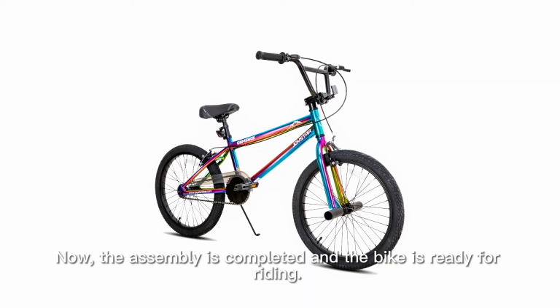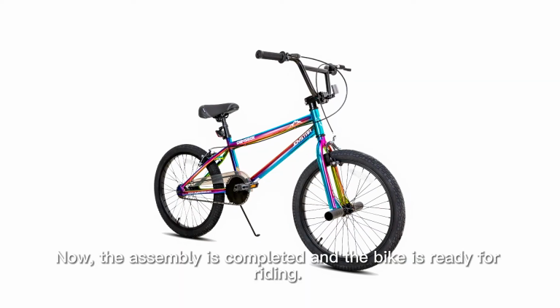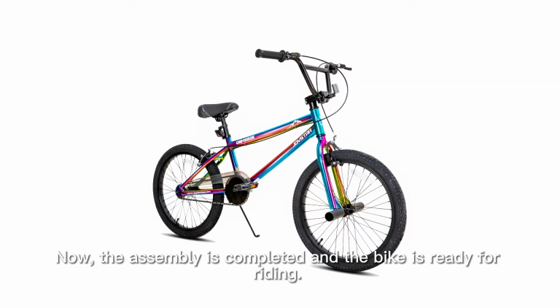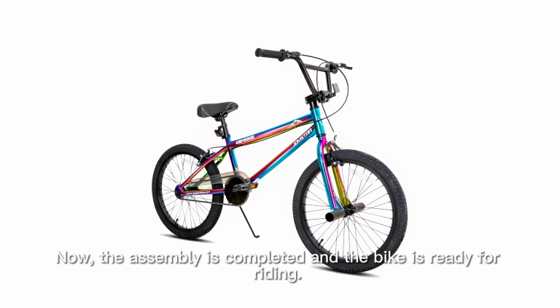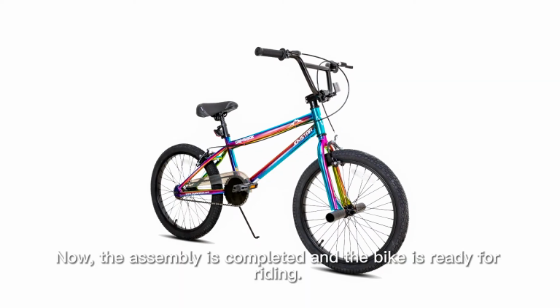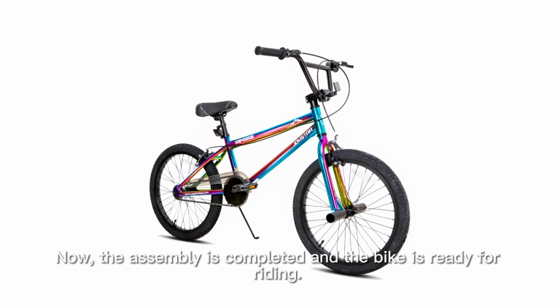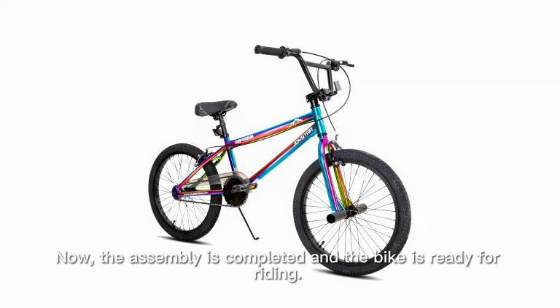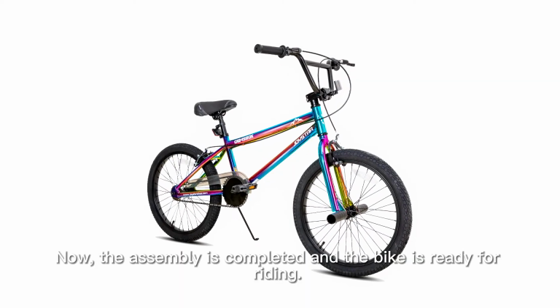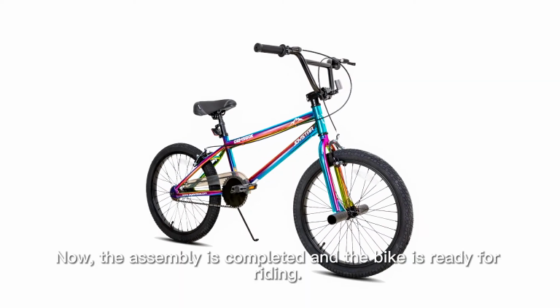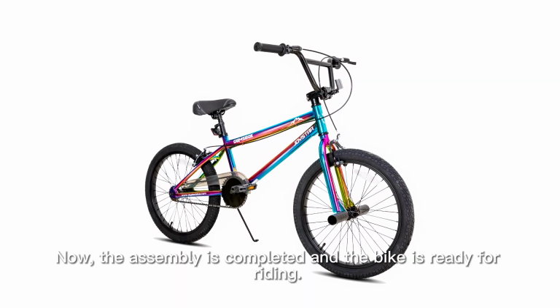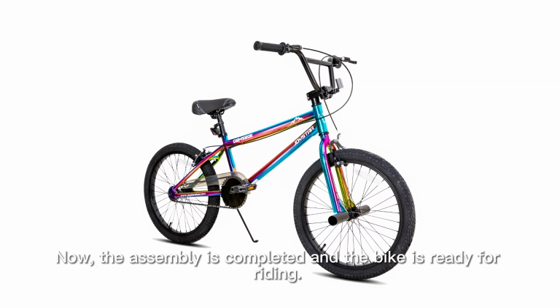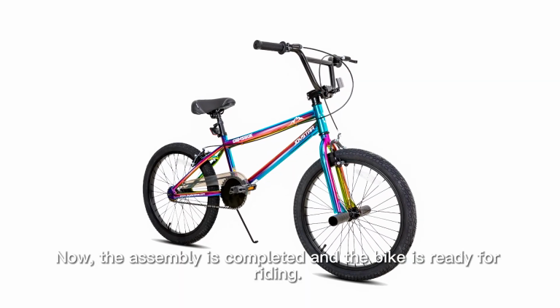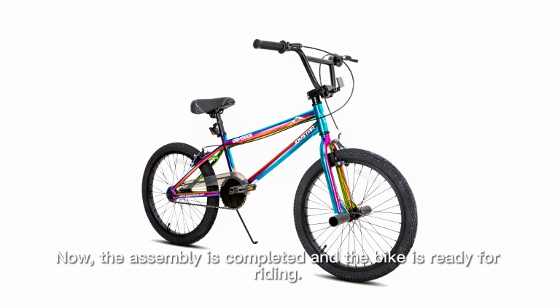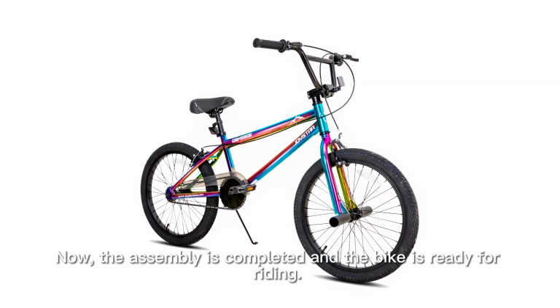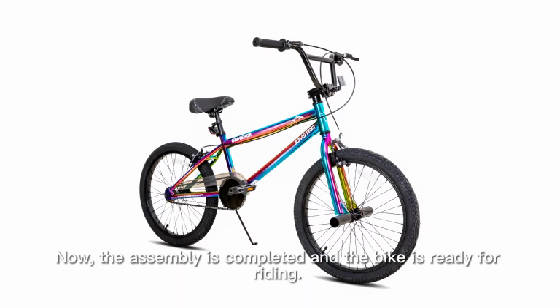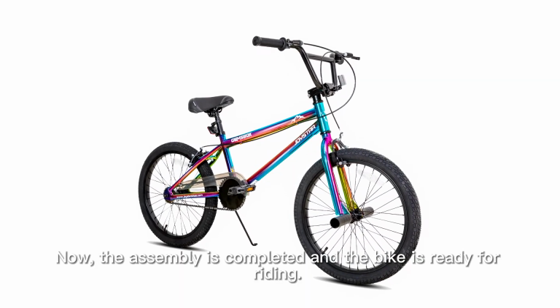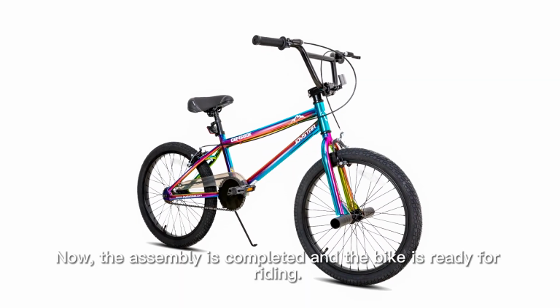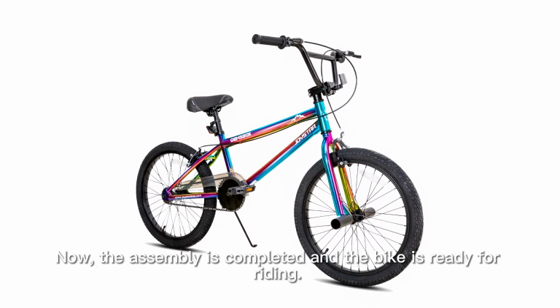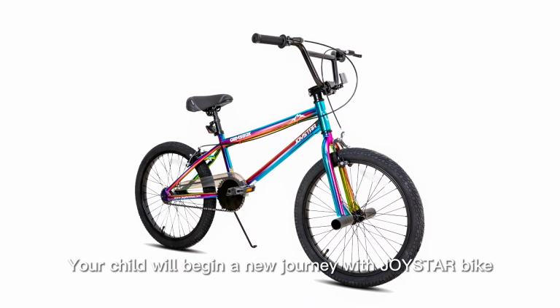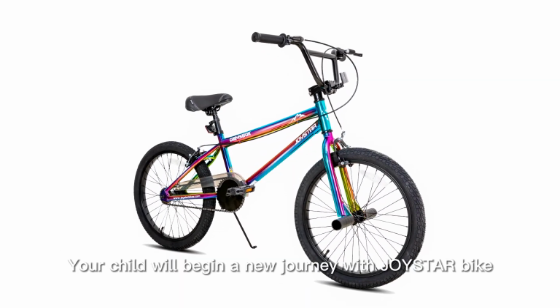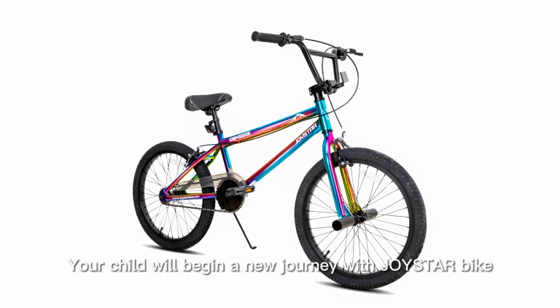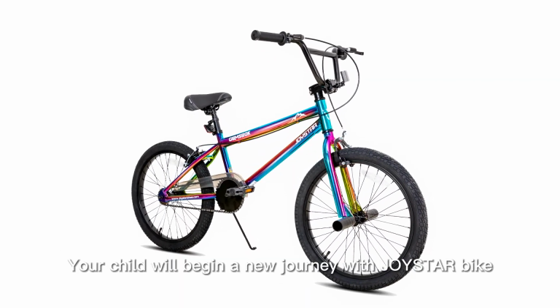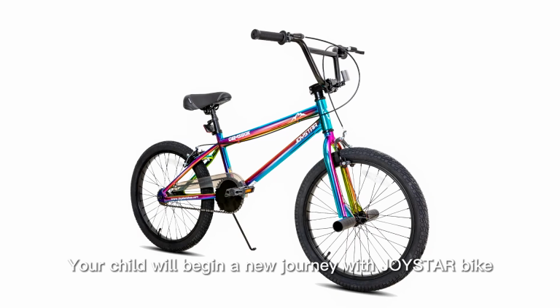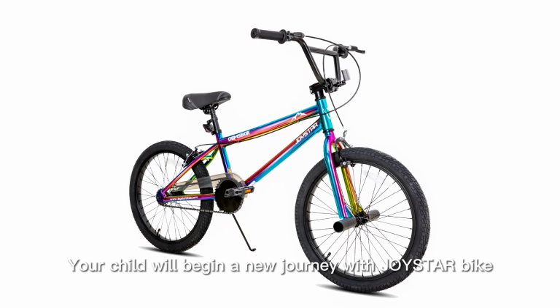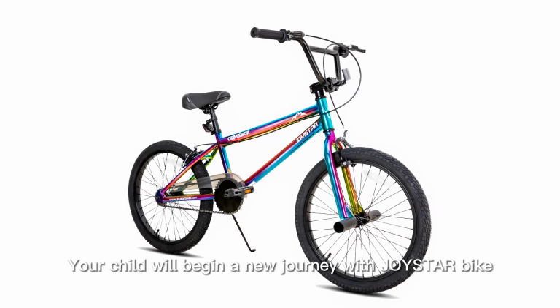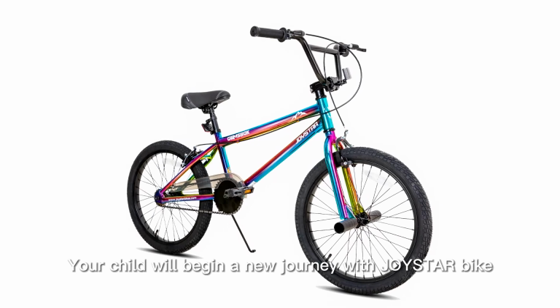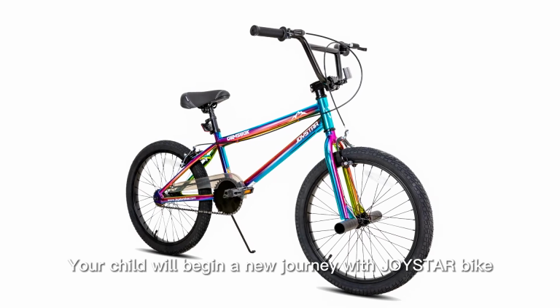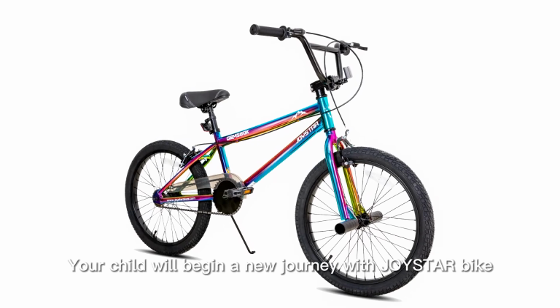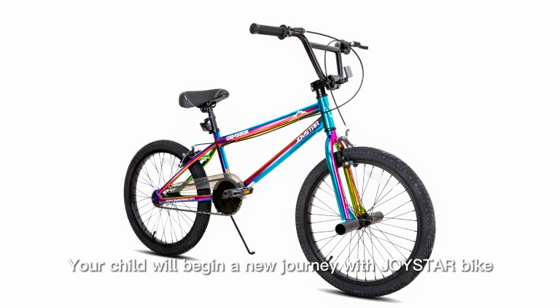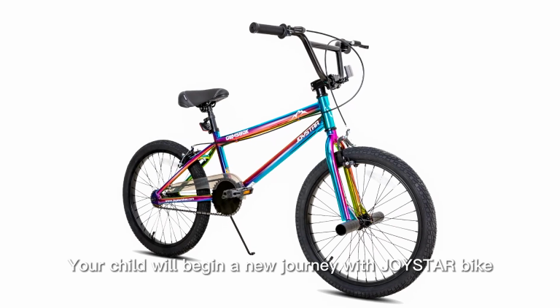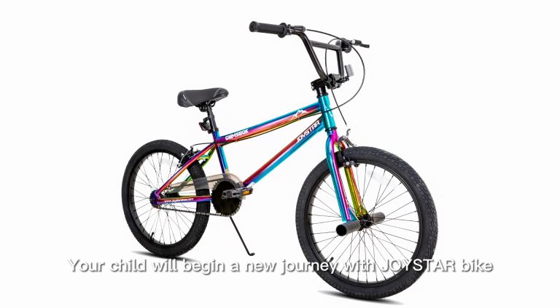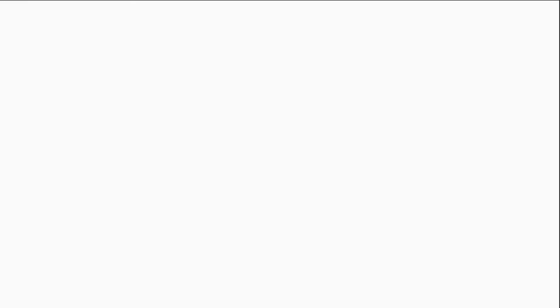Now the assembly is completed and the bike is ready for riding. Your child will begin a new journey with Joystar Bike.